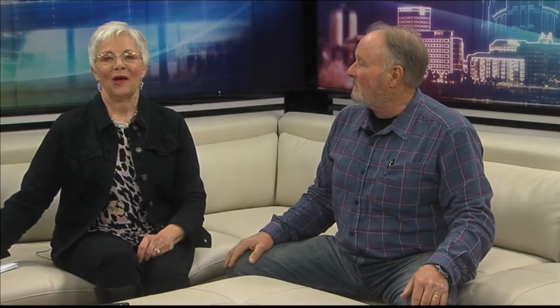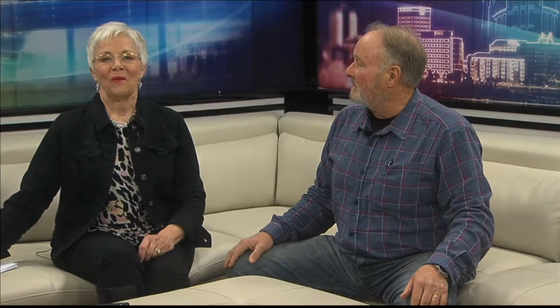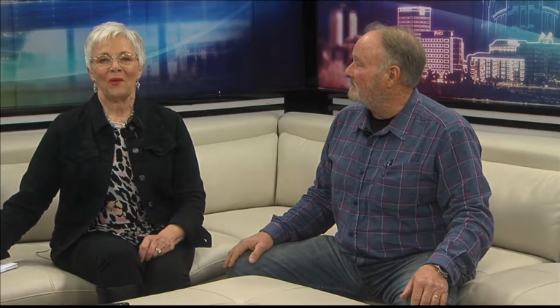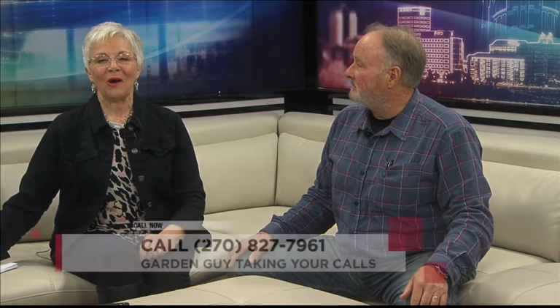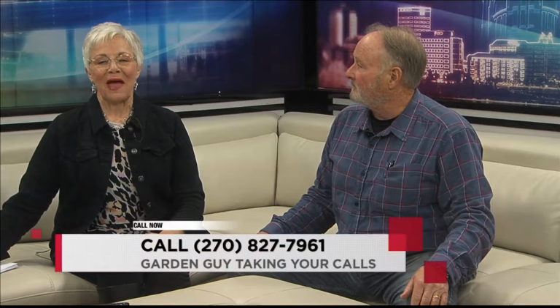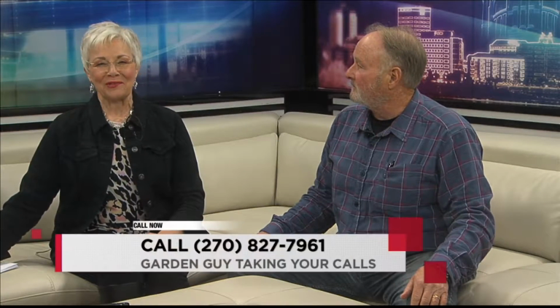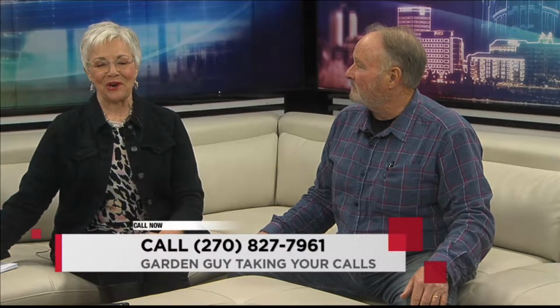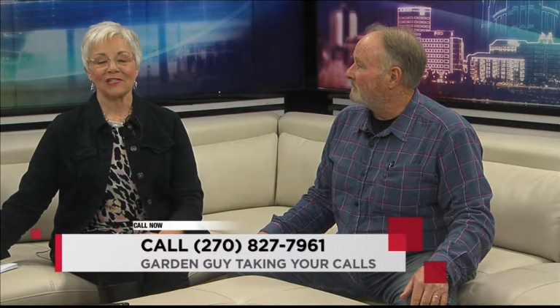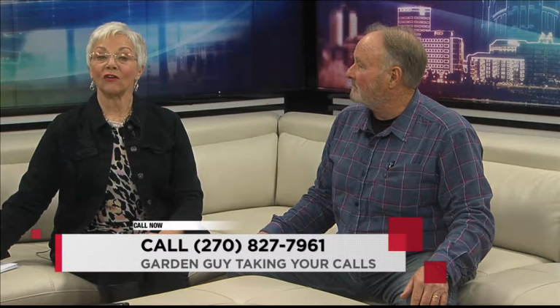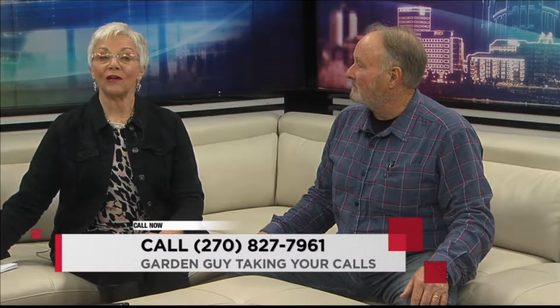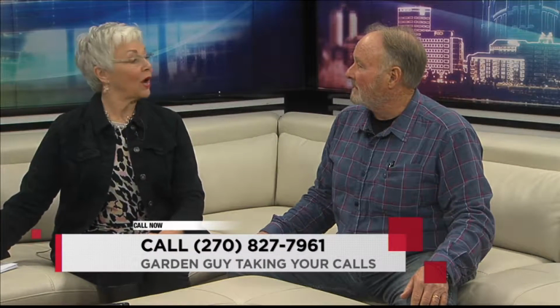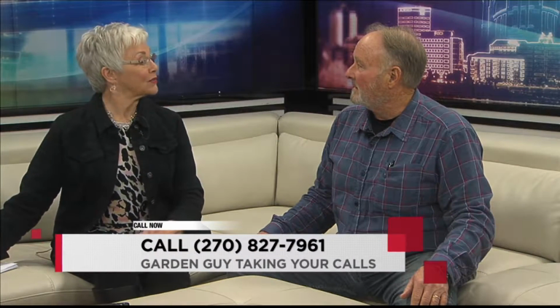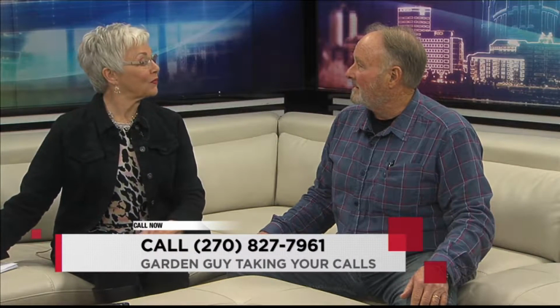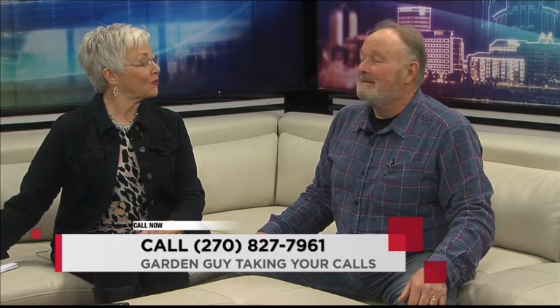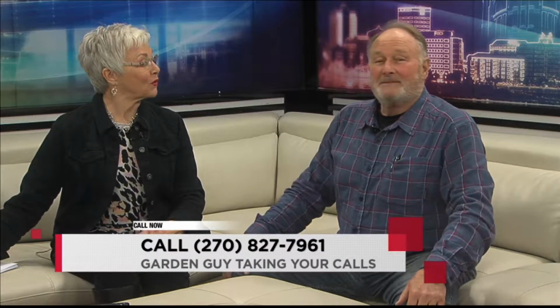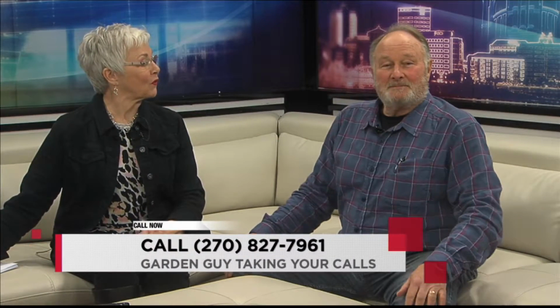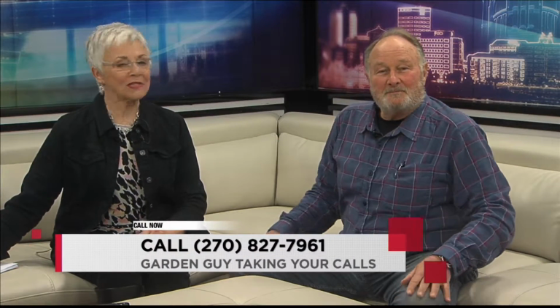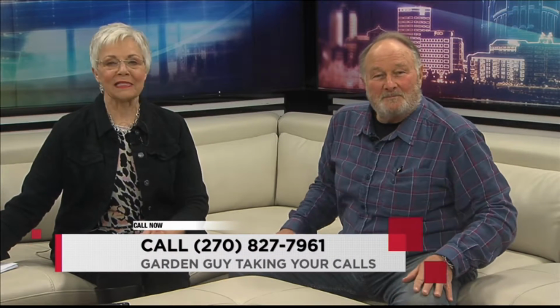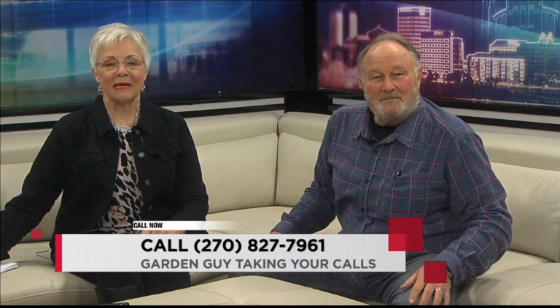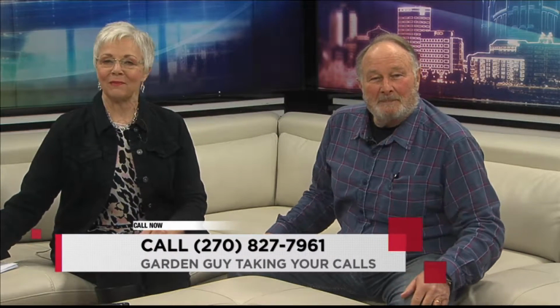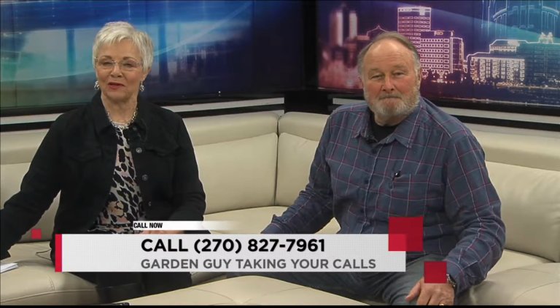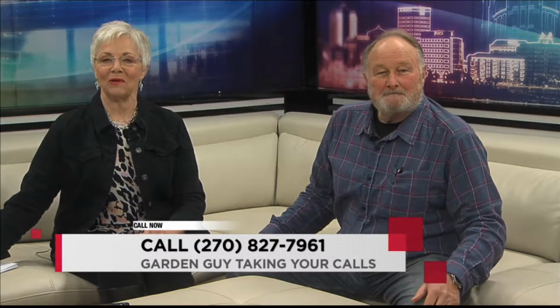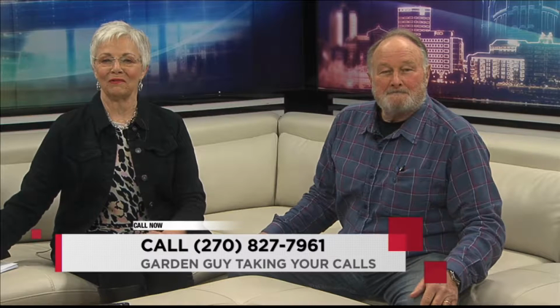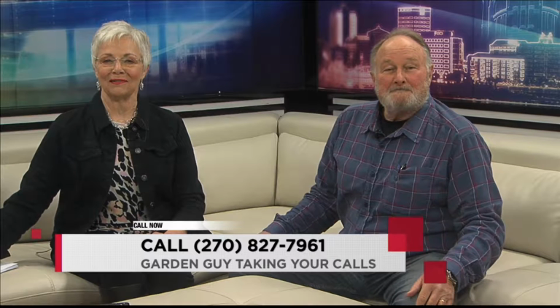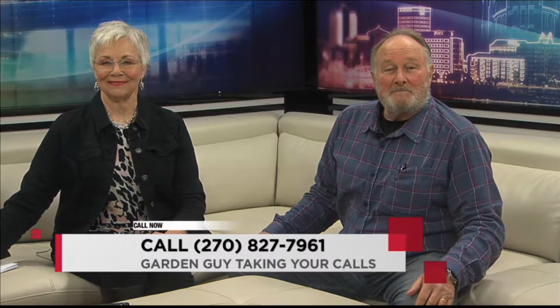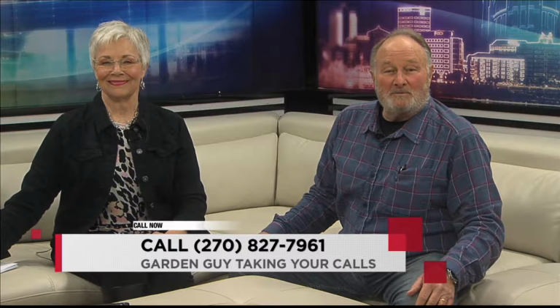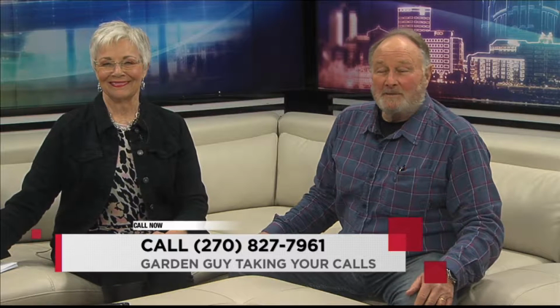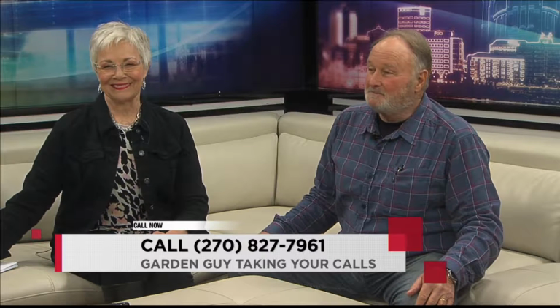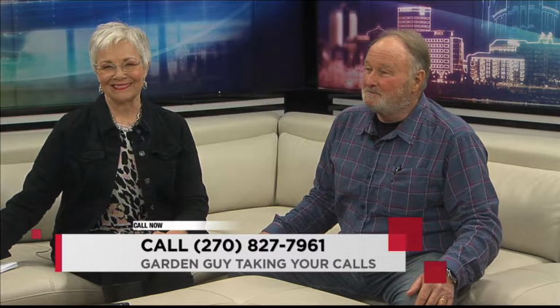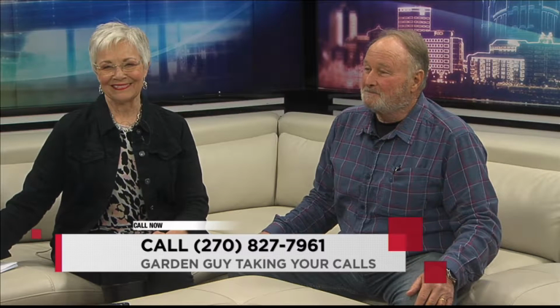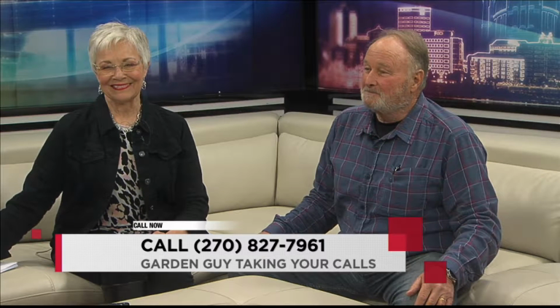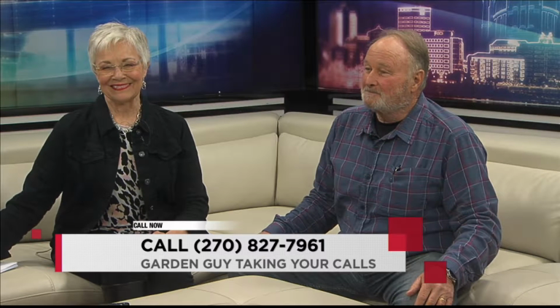We are back with Charlie Stalker, and Ron is on the phone, first thing this Monday morning. Good morning, Ron. Morning, Ron. Good morning.